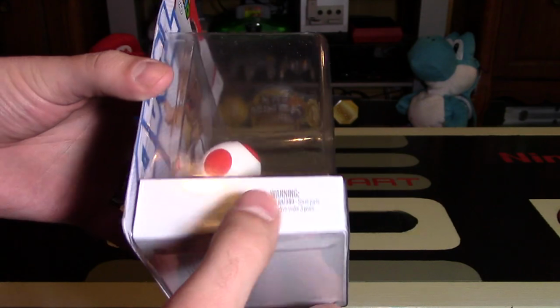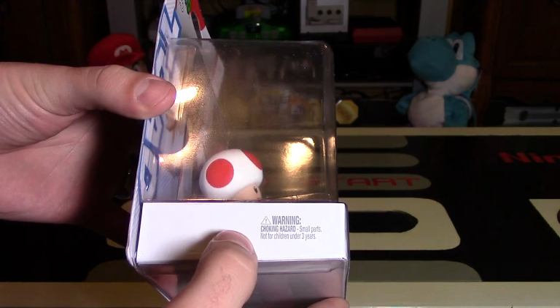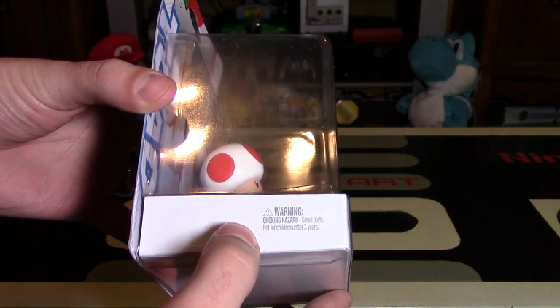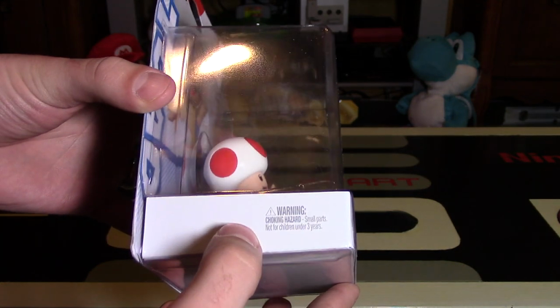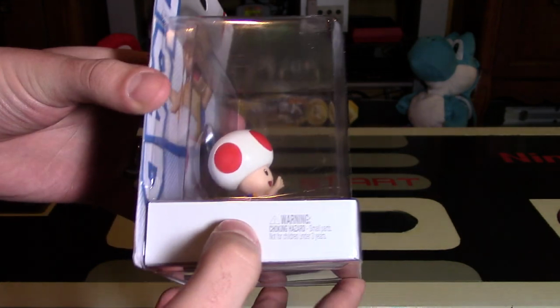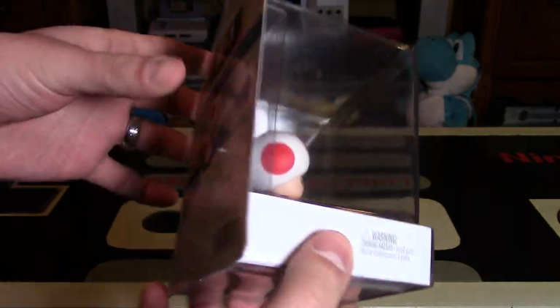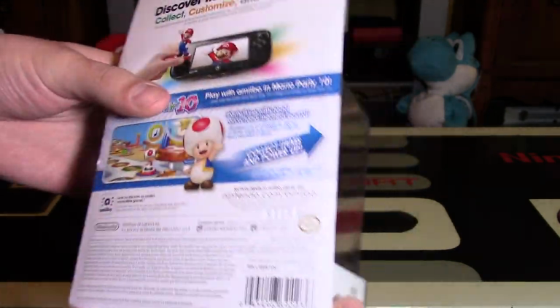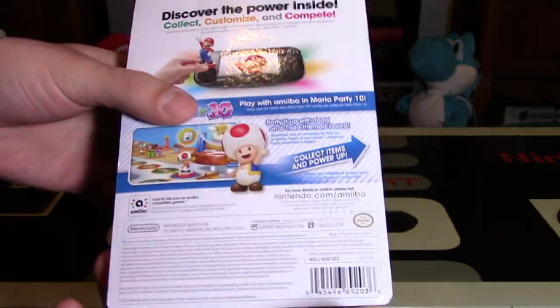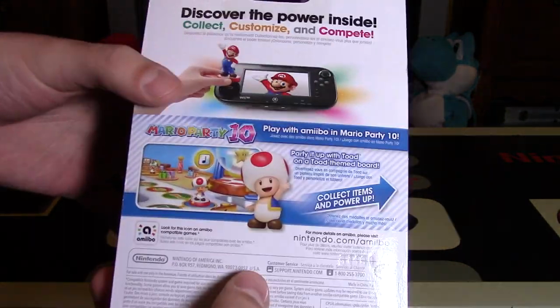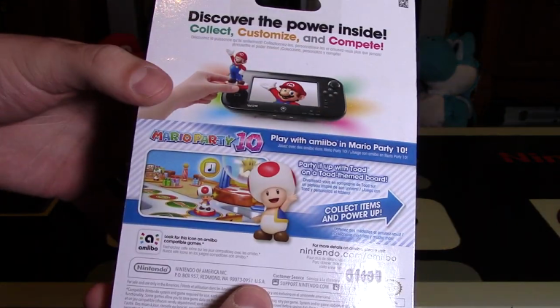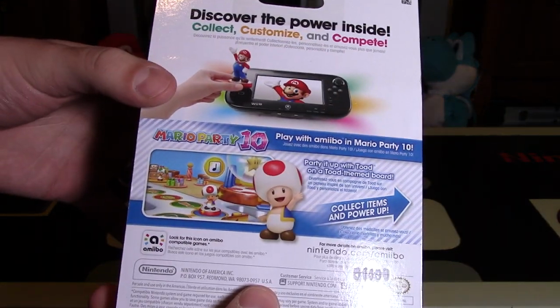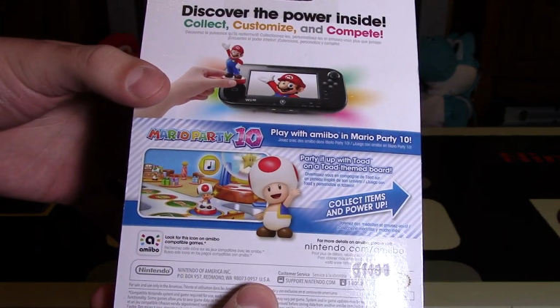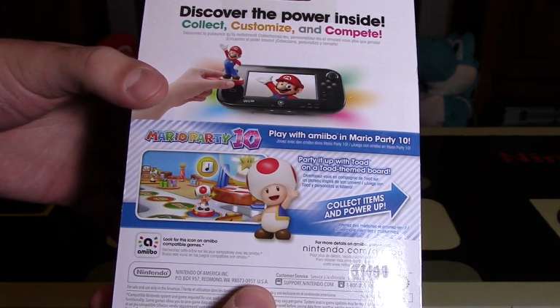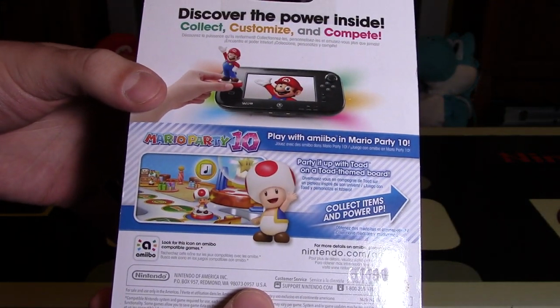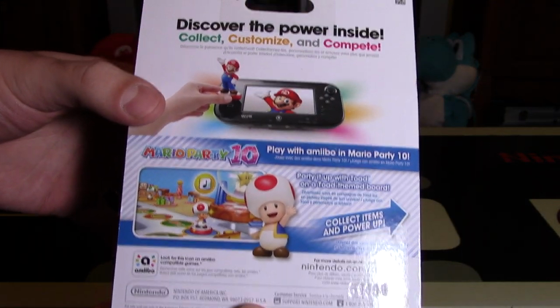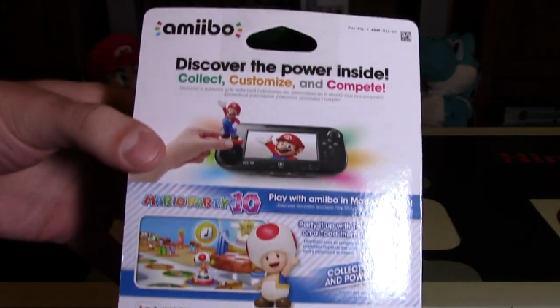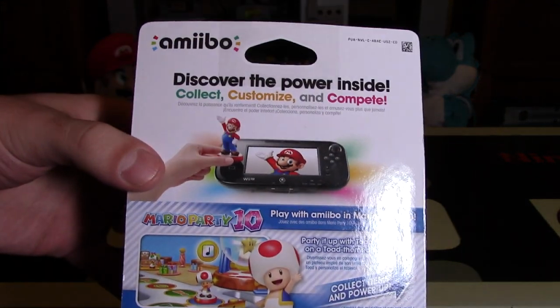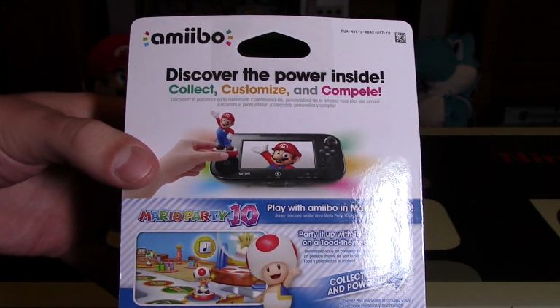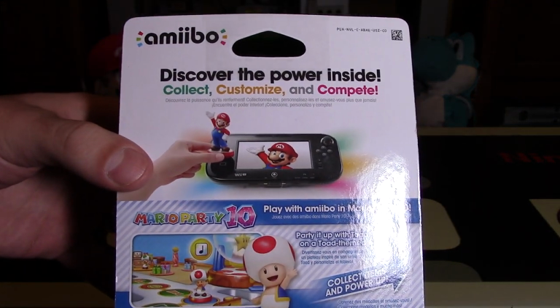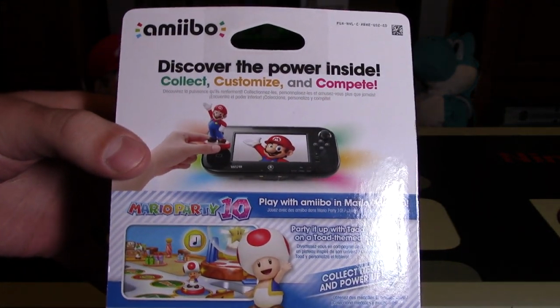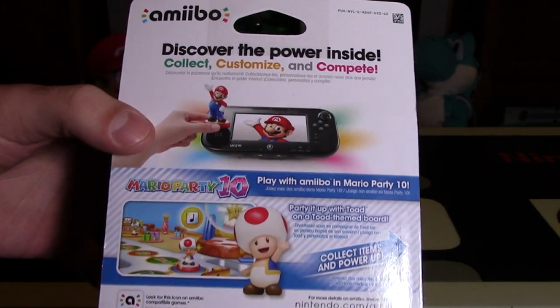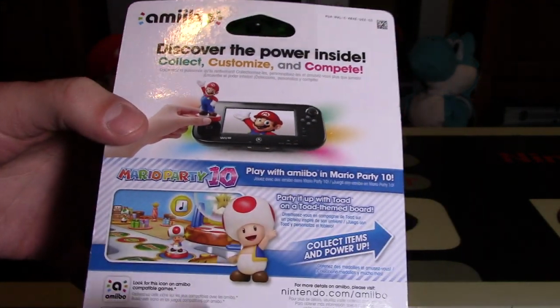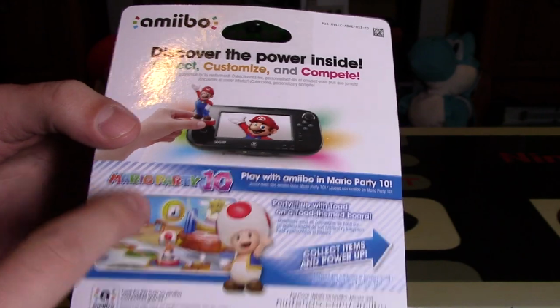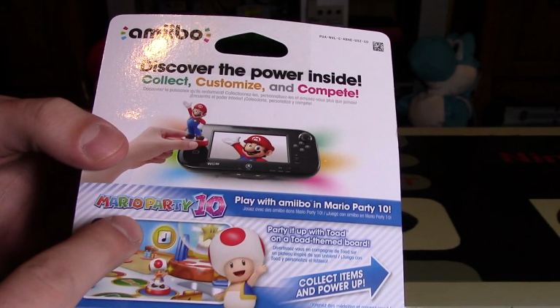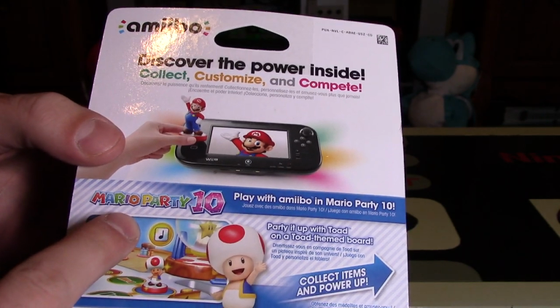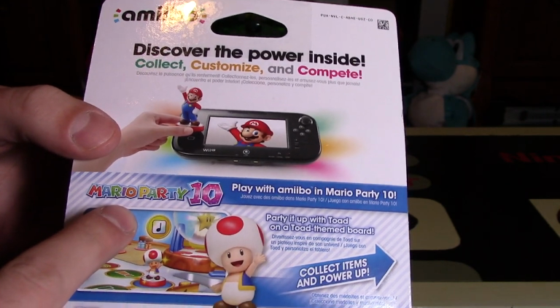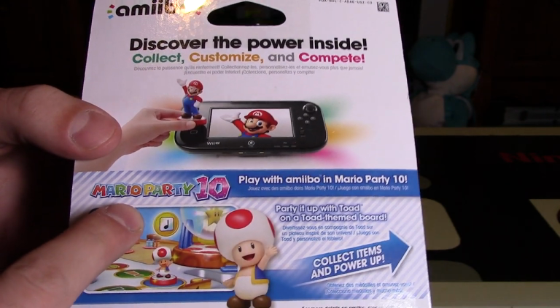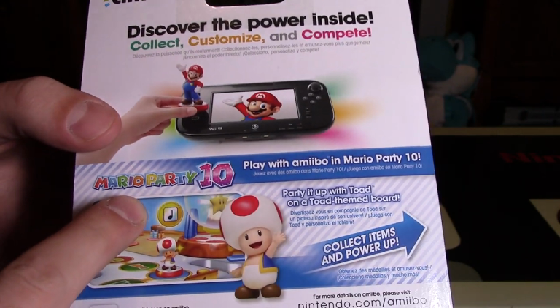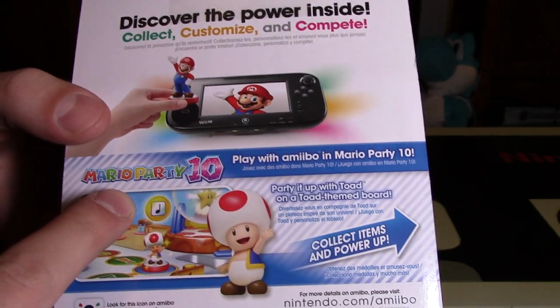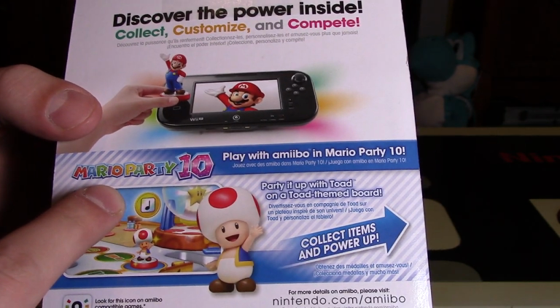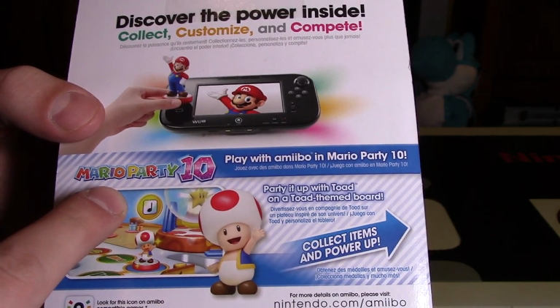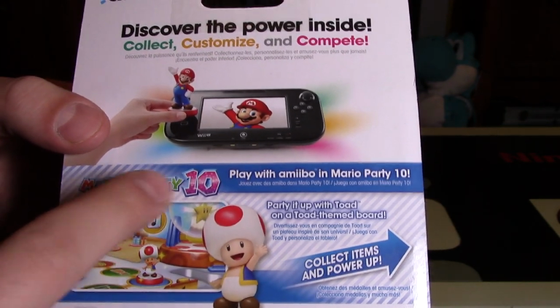There's a choking hazard warning on the side still. And on the back this time, it still says Discover the Power Inside, but it does have advertising for Mario Party 10.